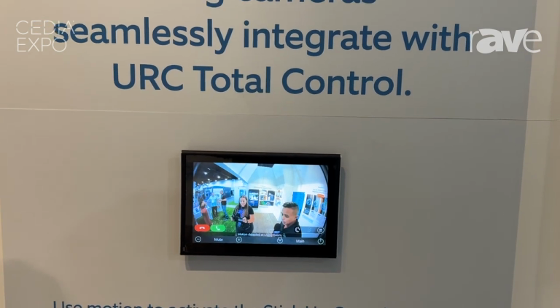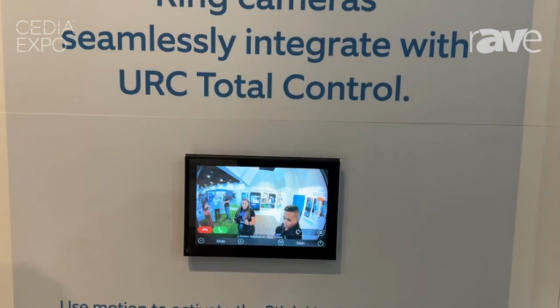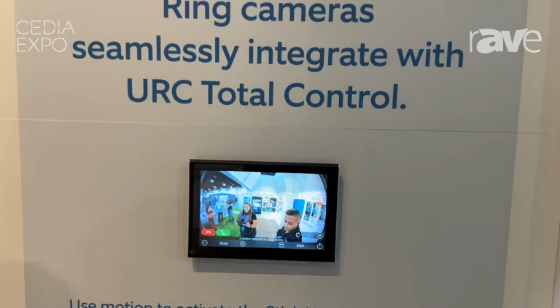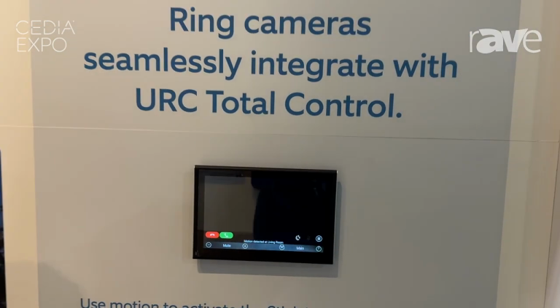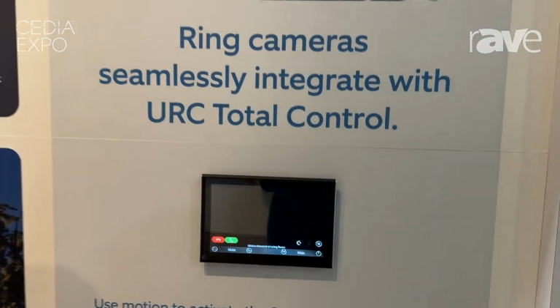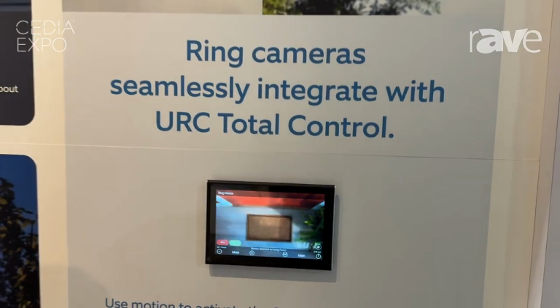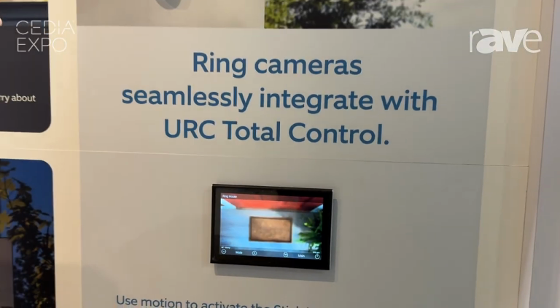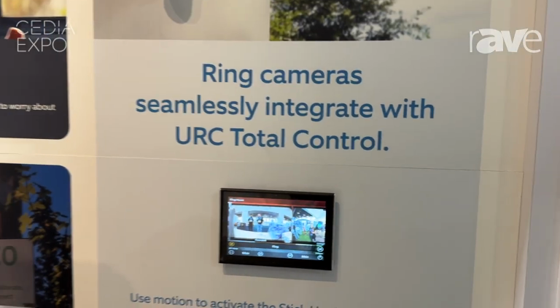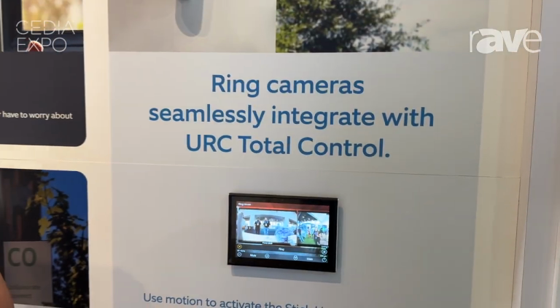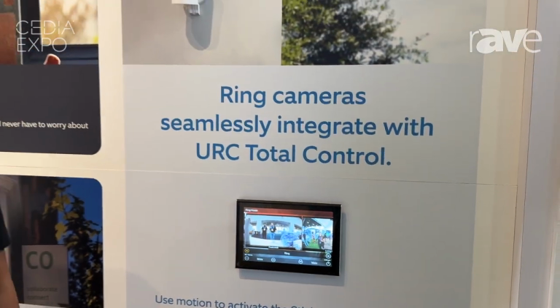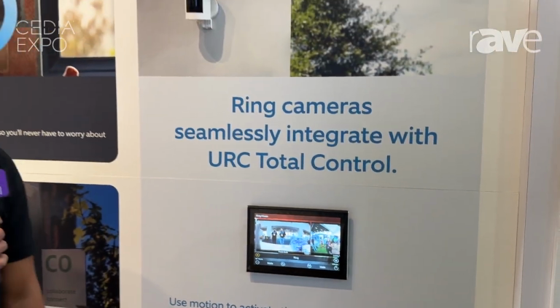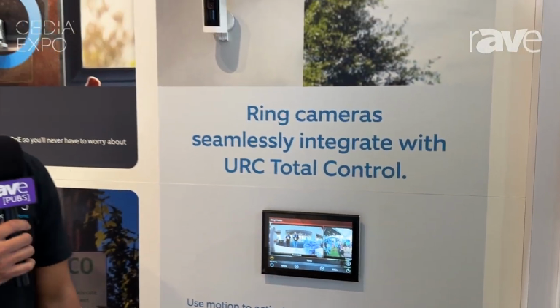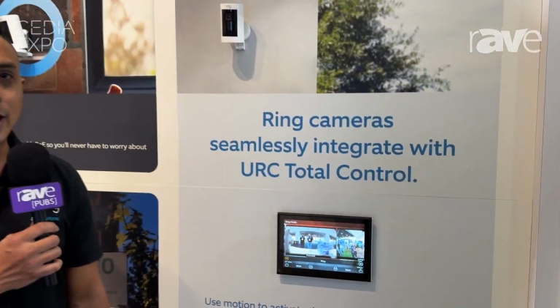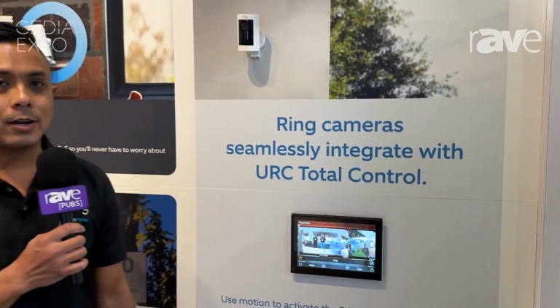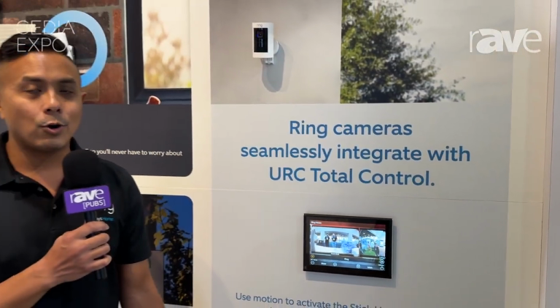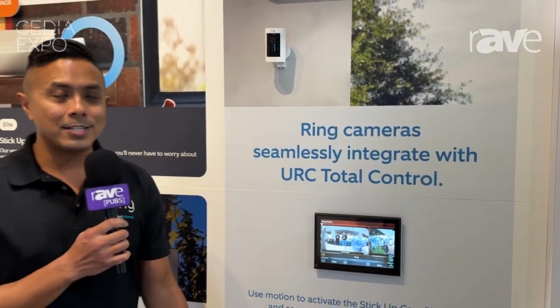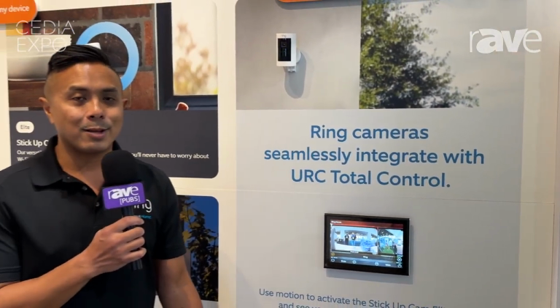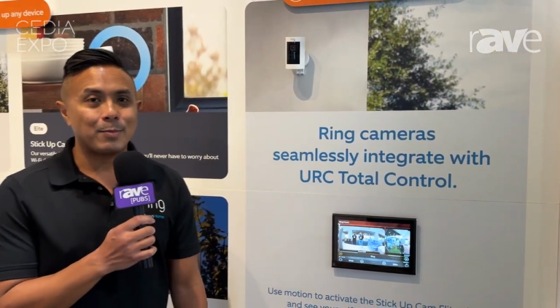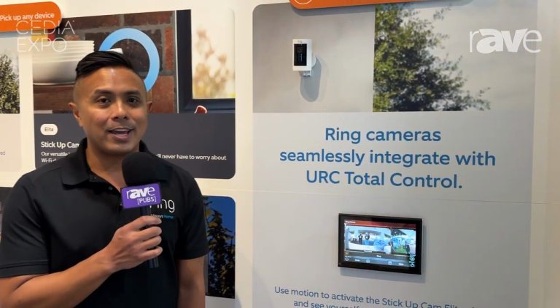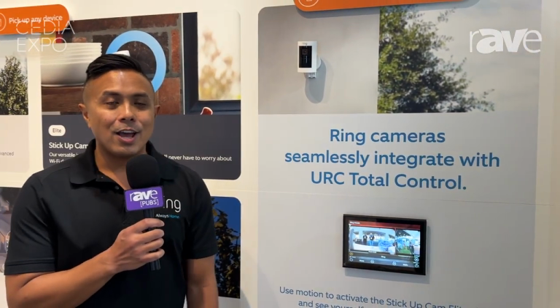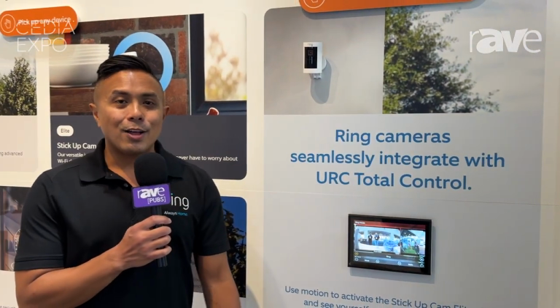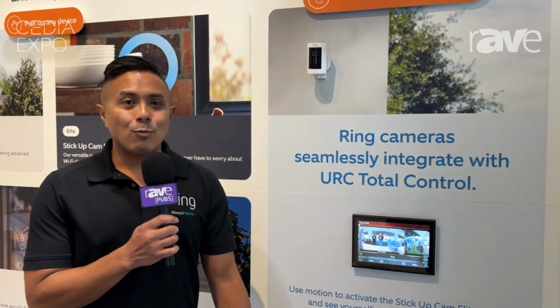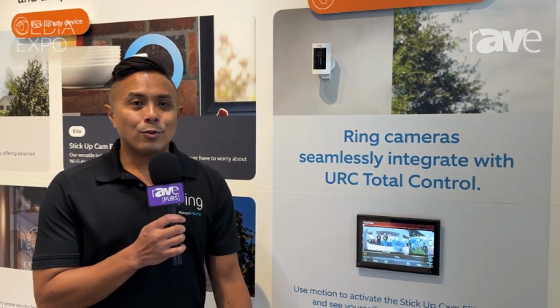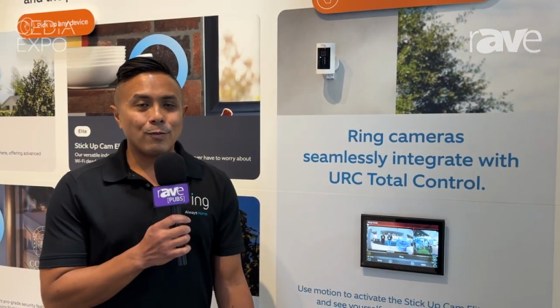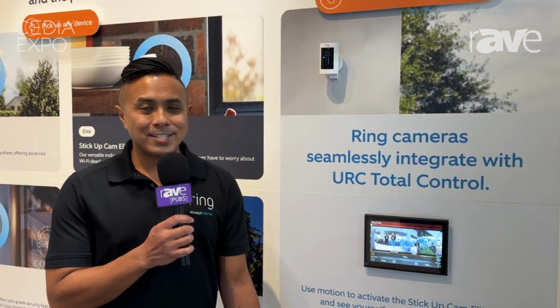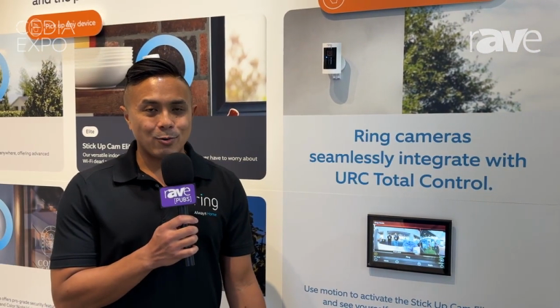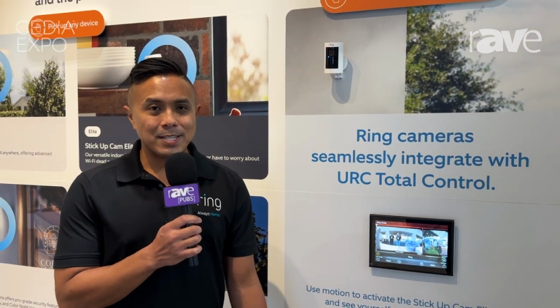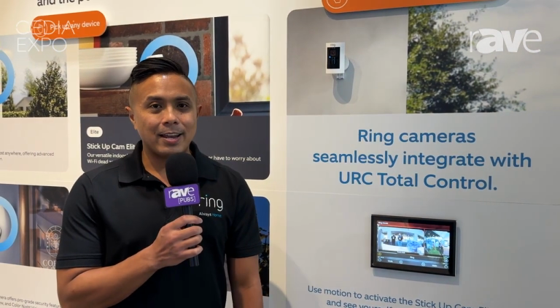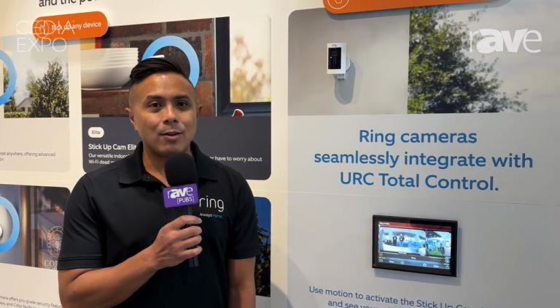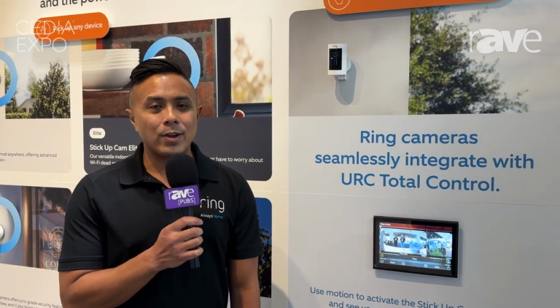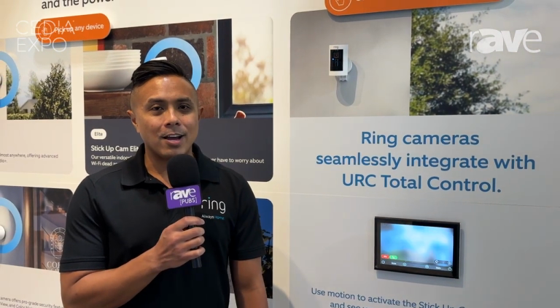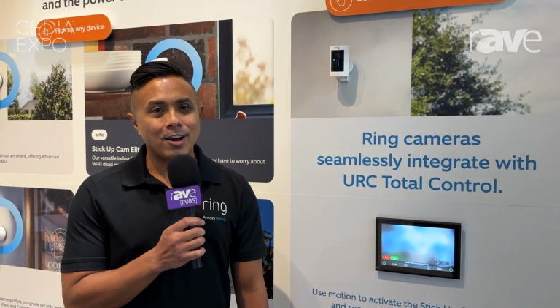To learn more about this integration or our Stick Up Cam, go visit our website at ring.com.